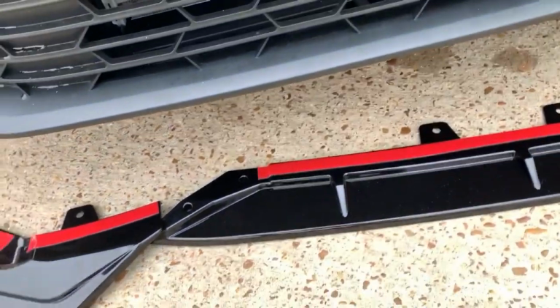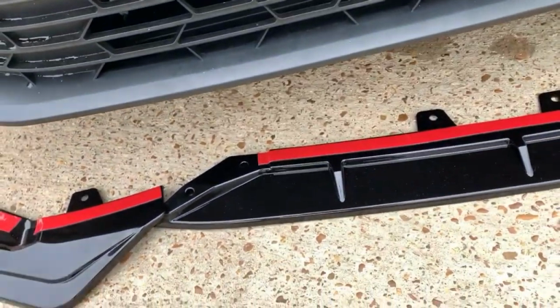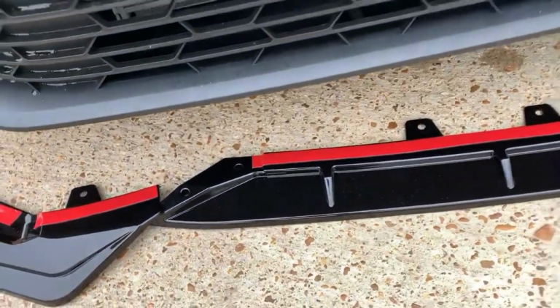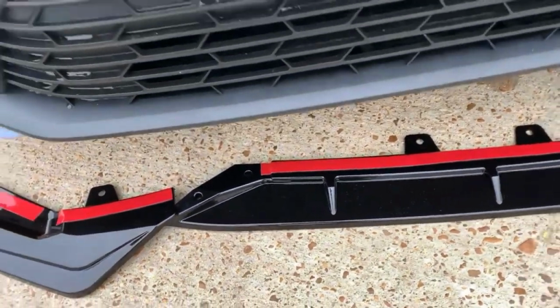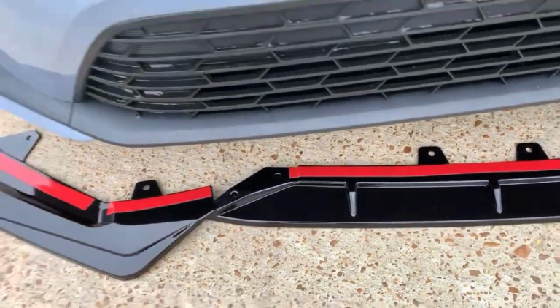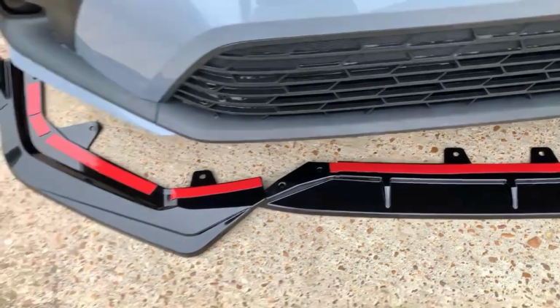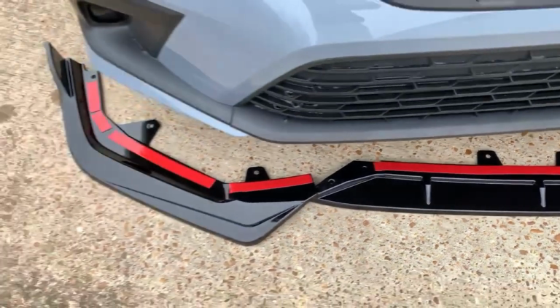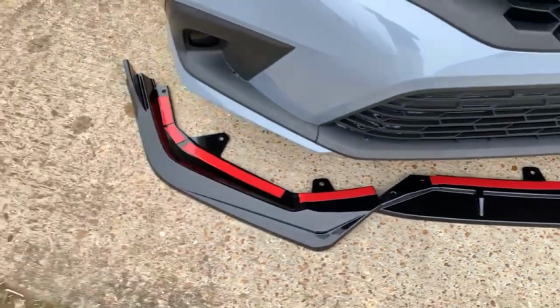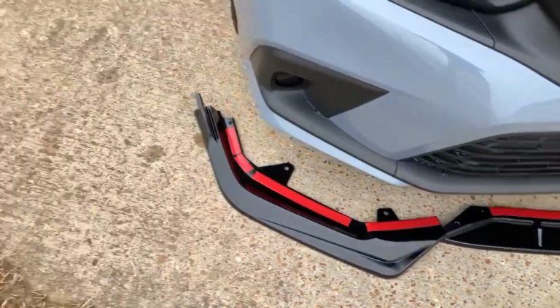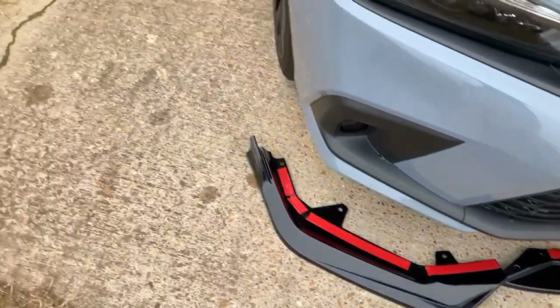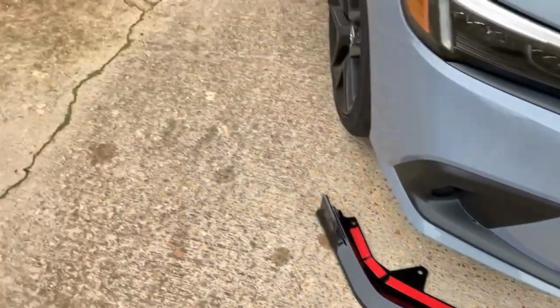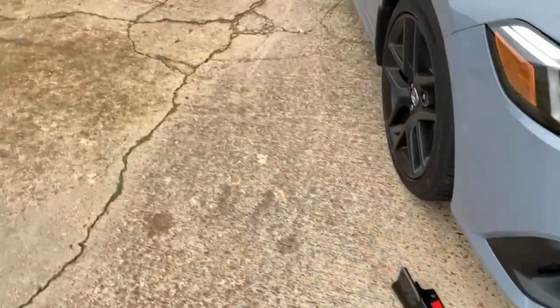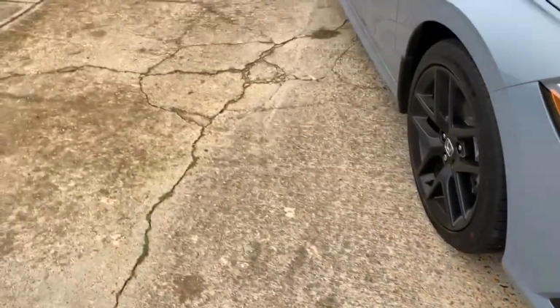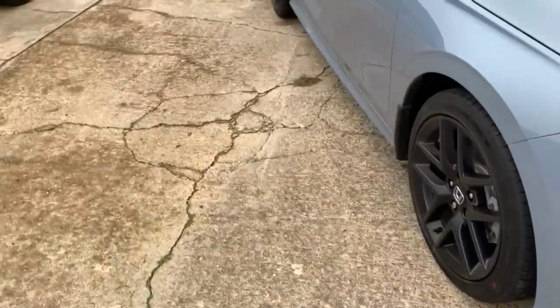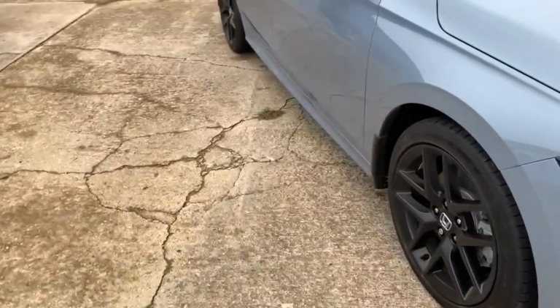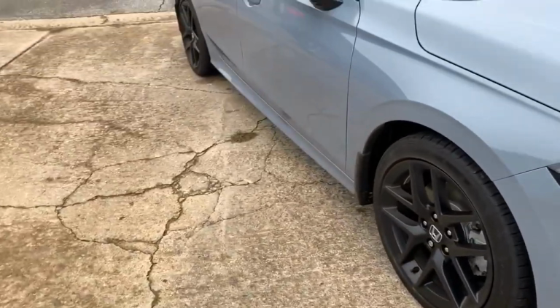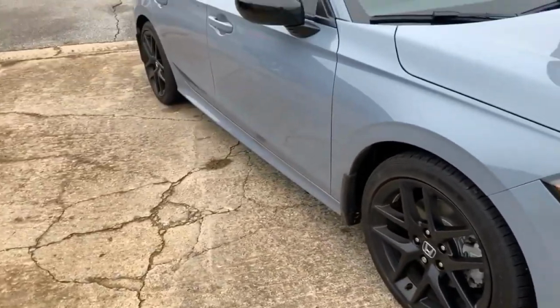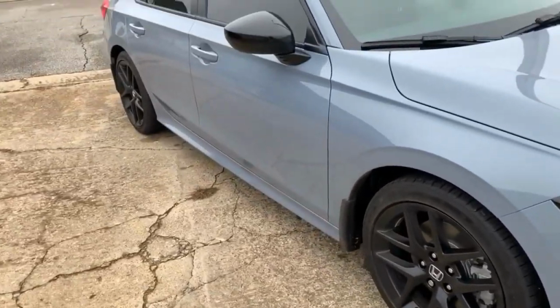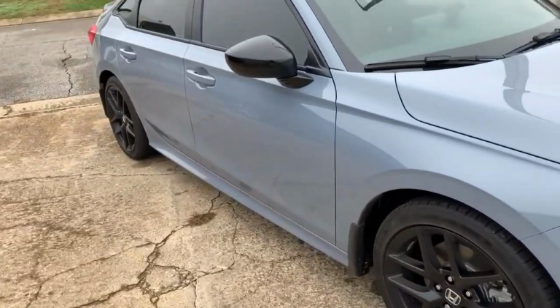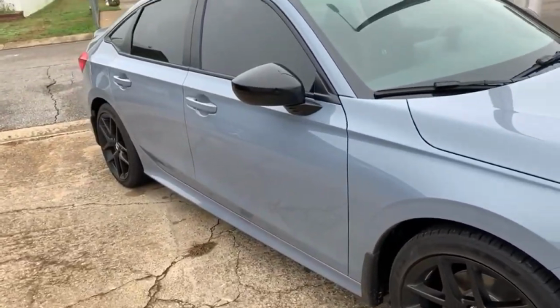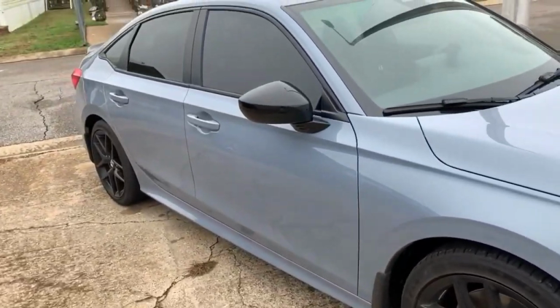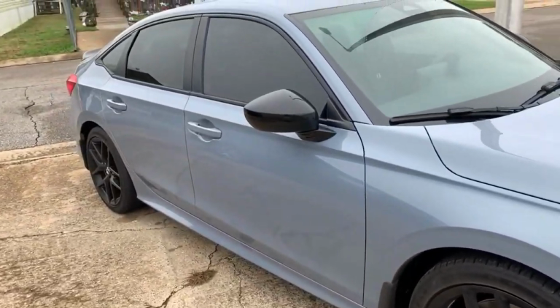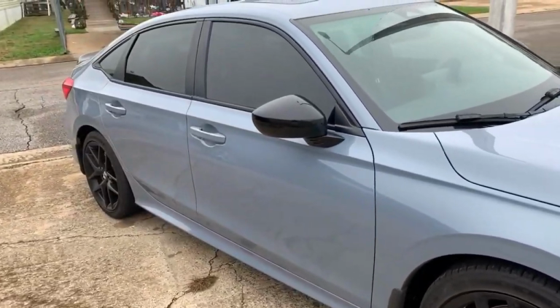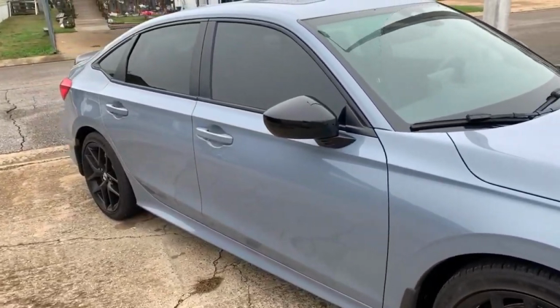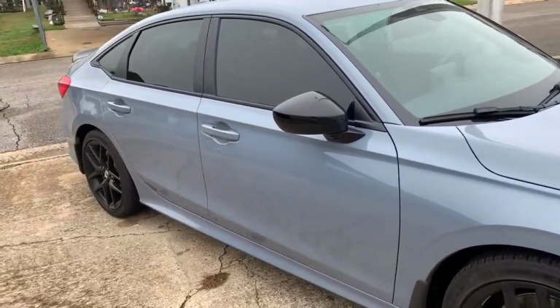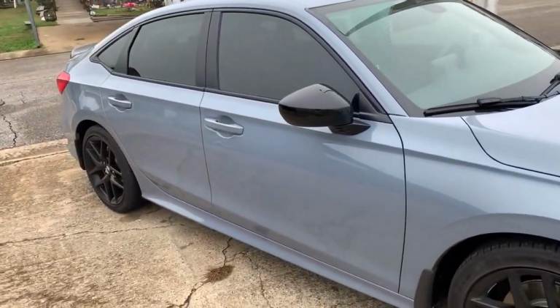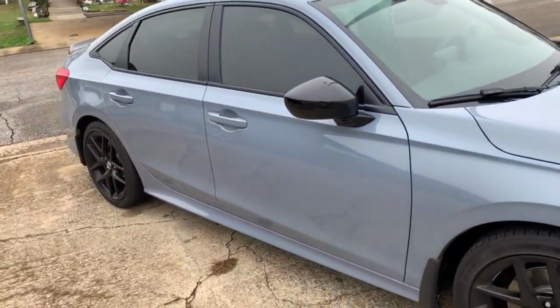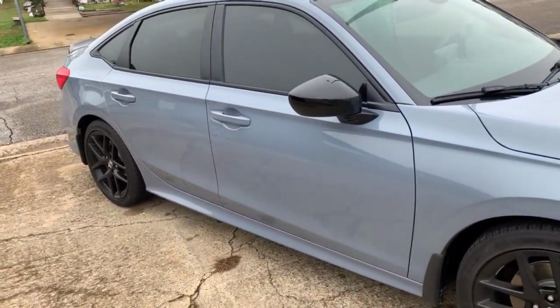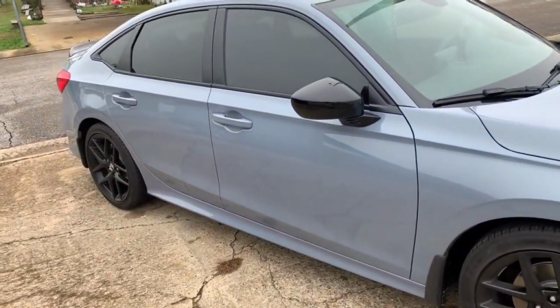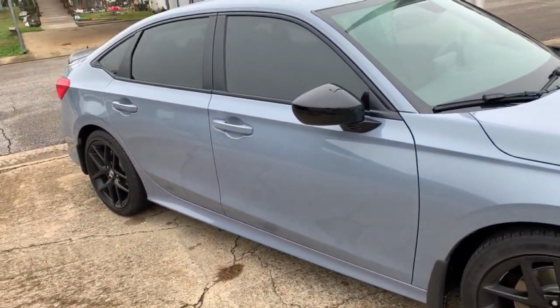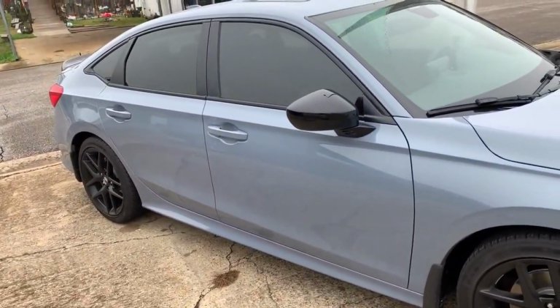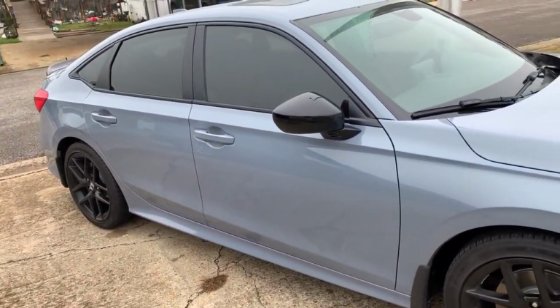Oh, by the way, I got my windows tinted — 35 percent.